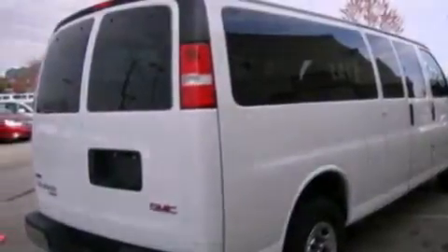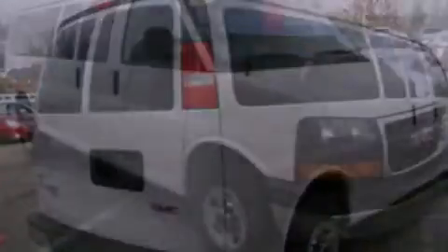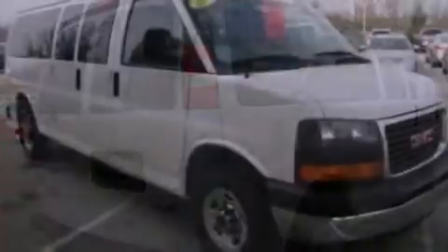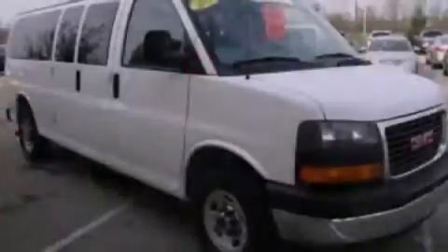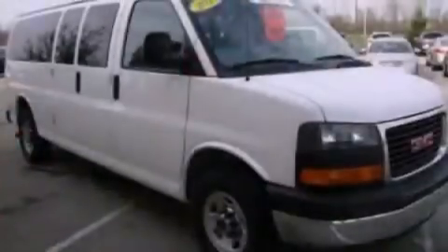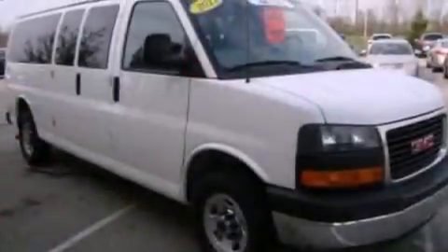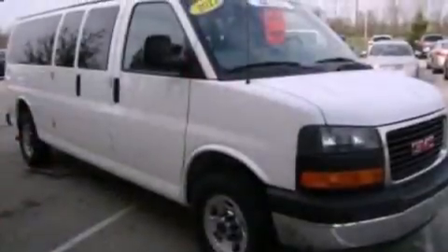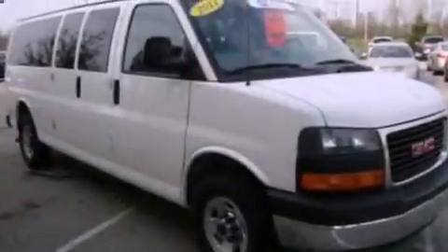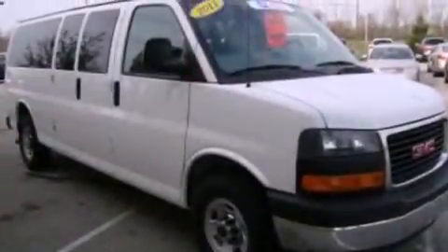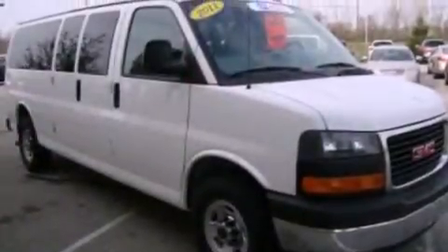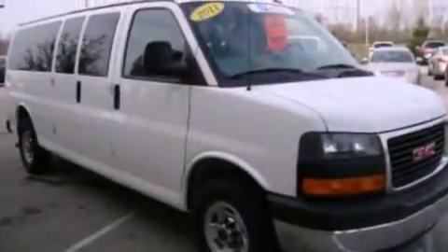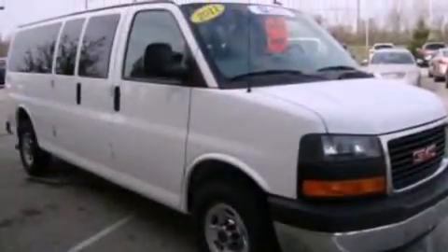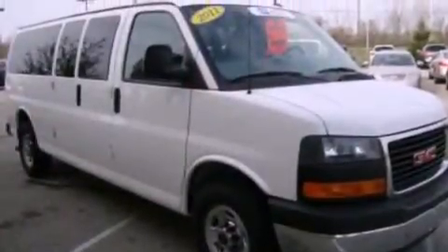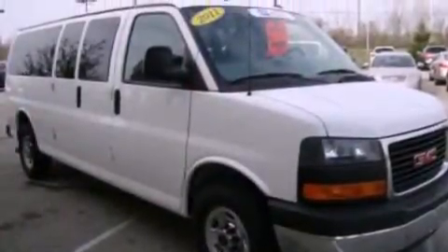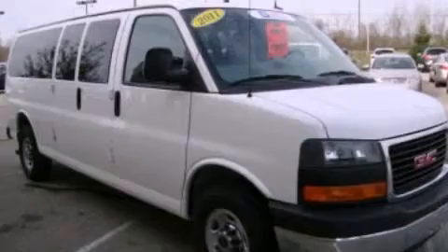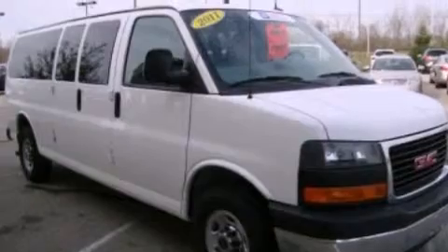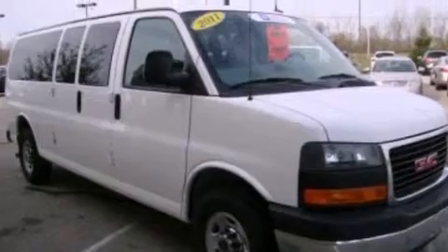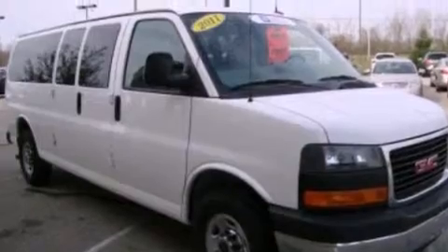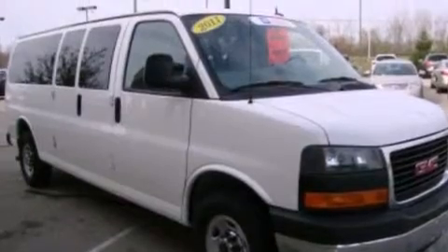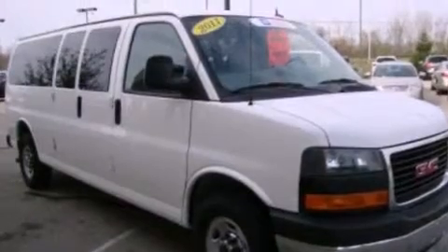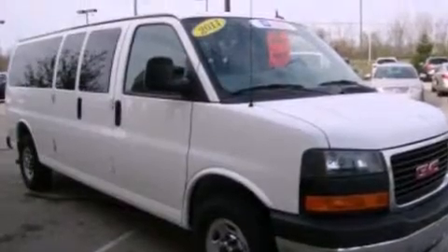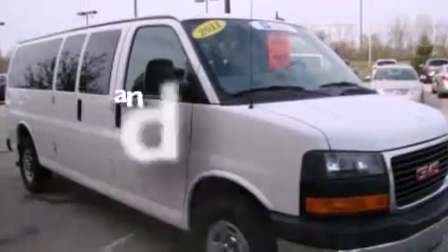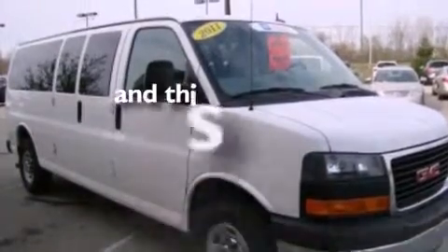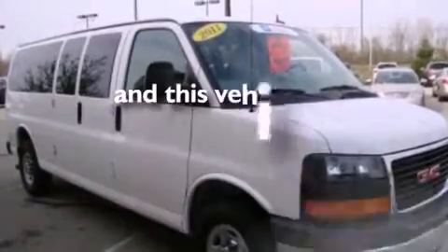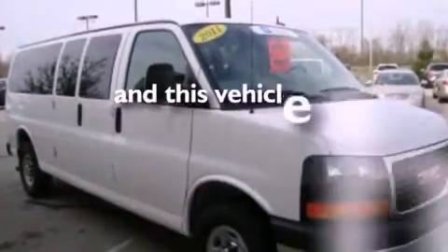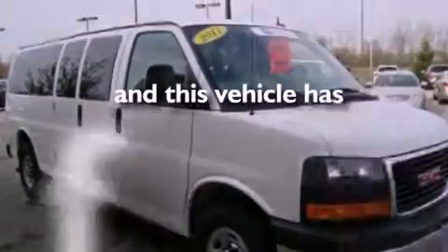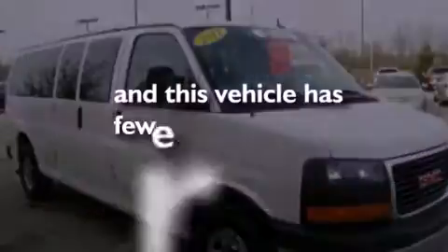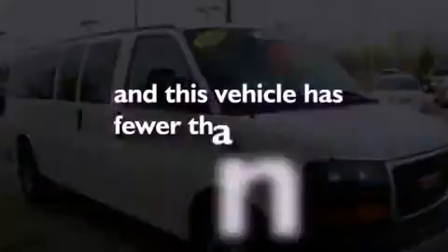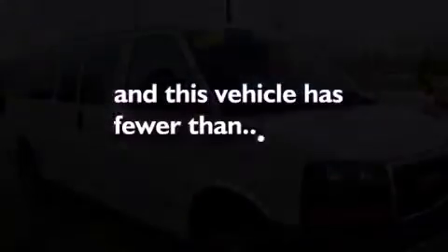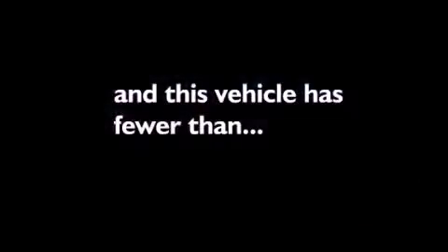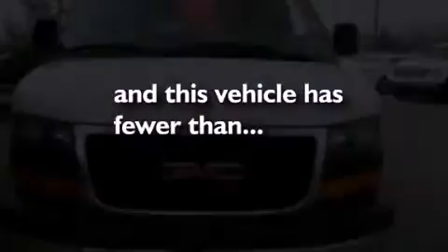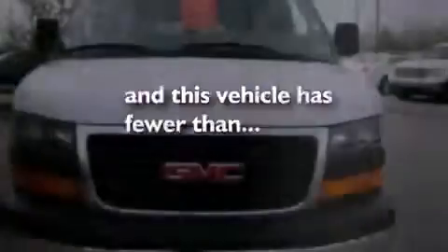dusk-sensing headlights, side-curtain airbags, and this vehicle has less than 17,000 miles.